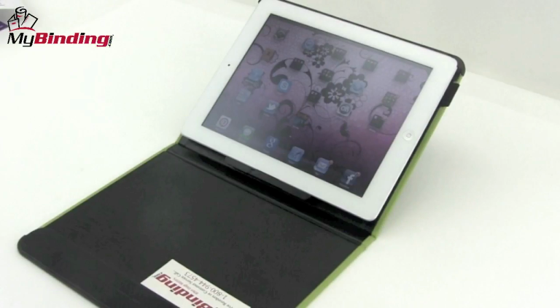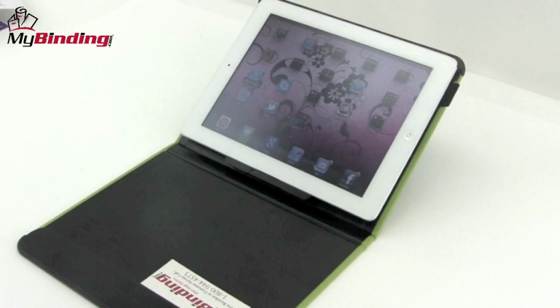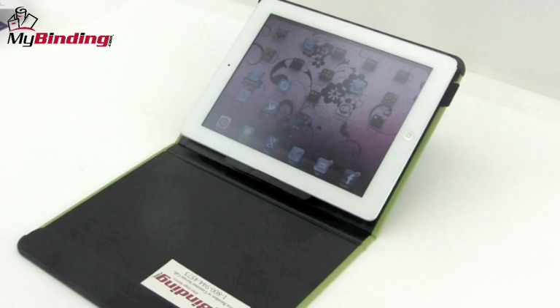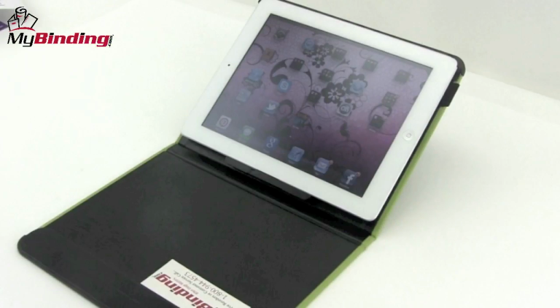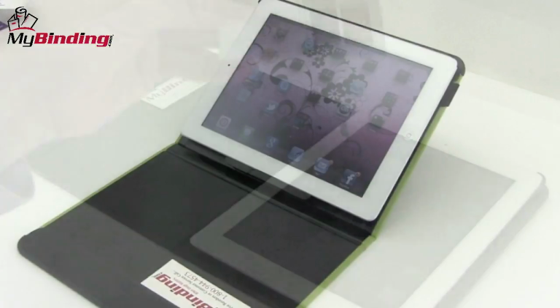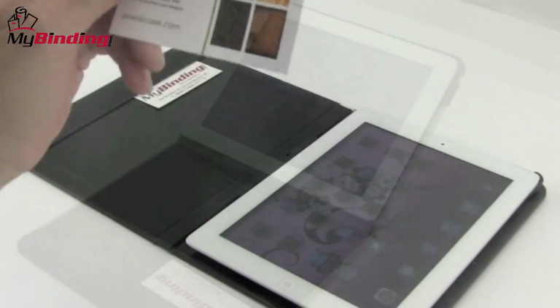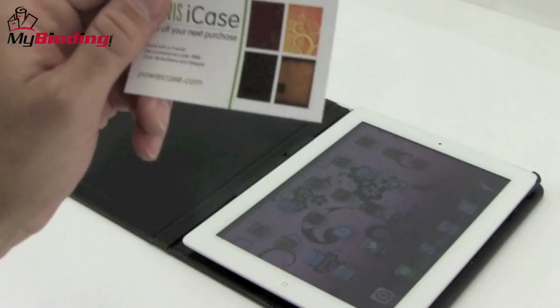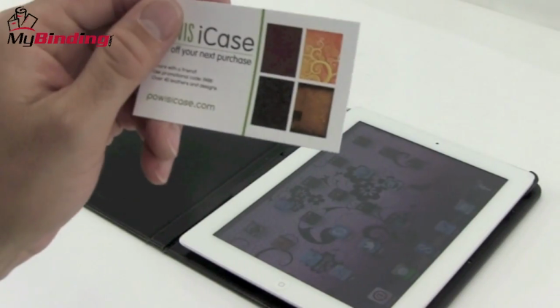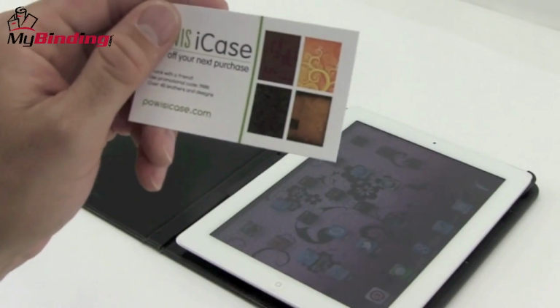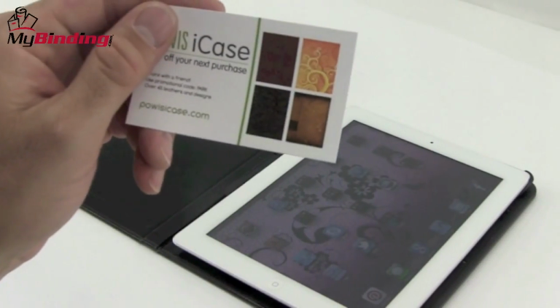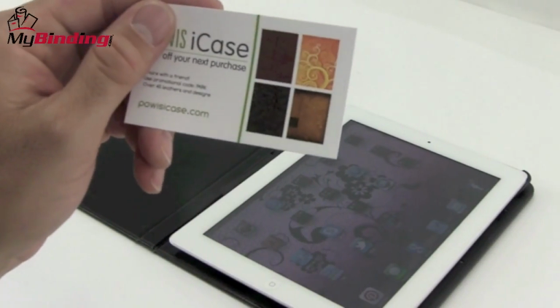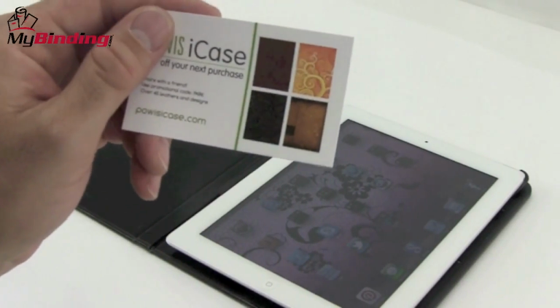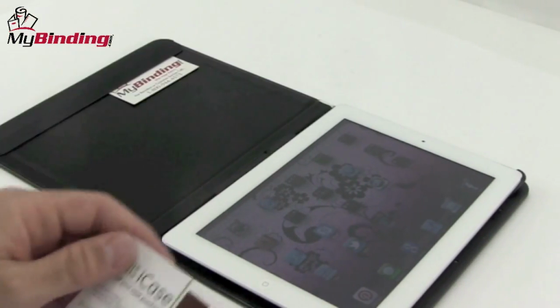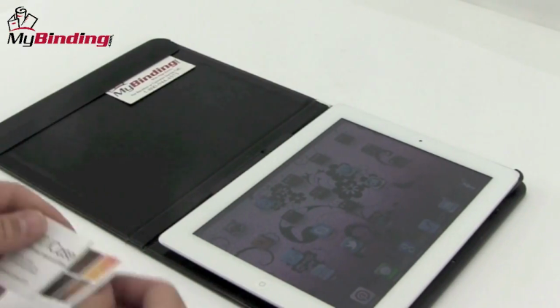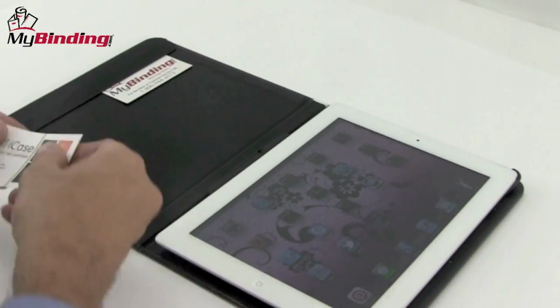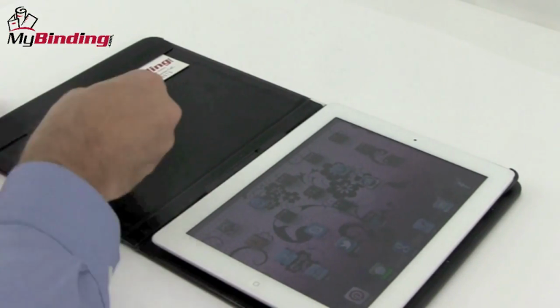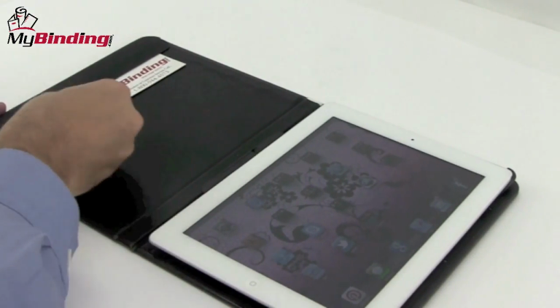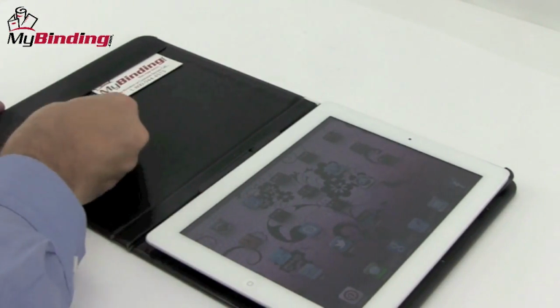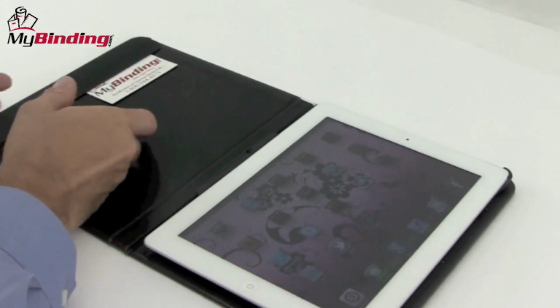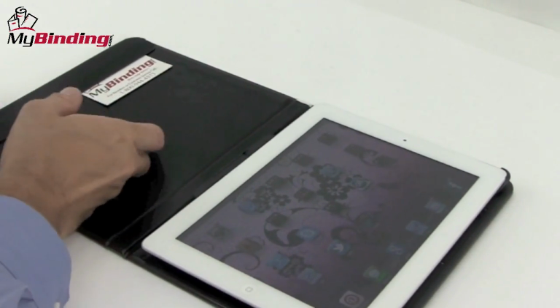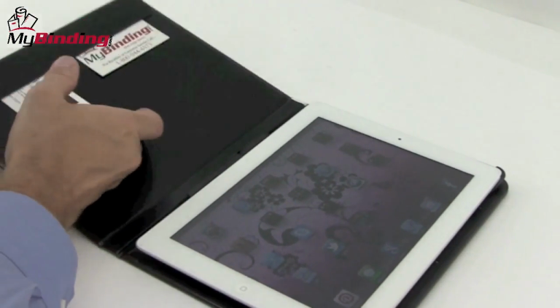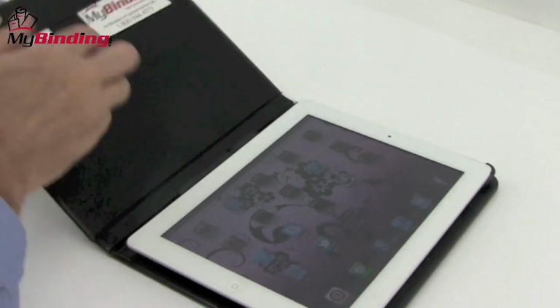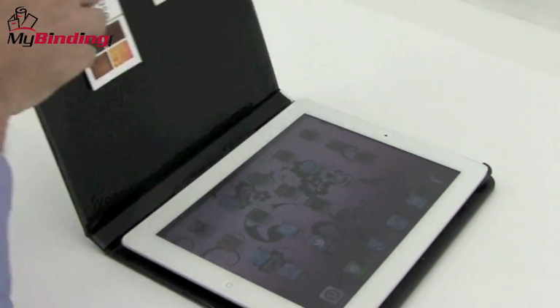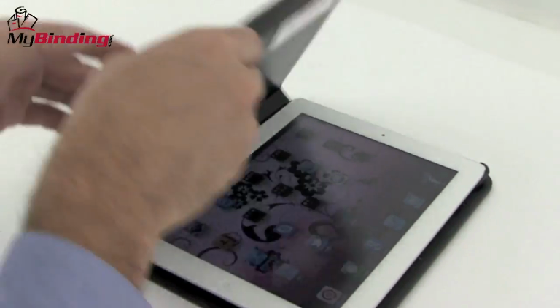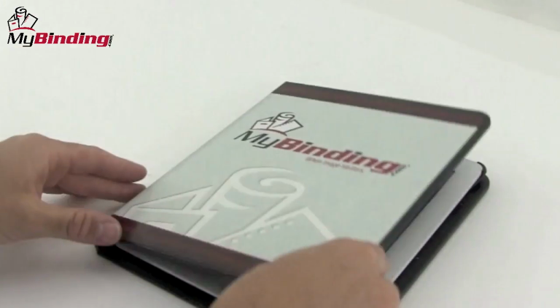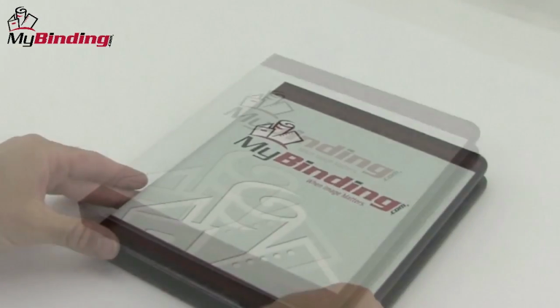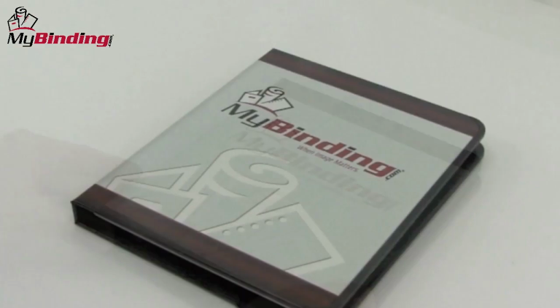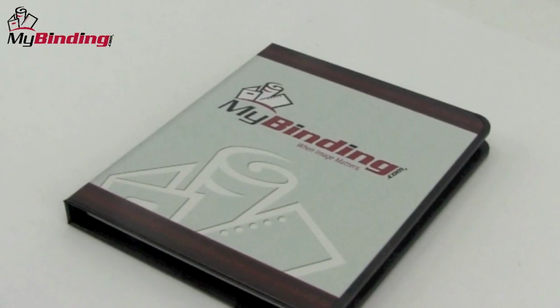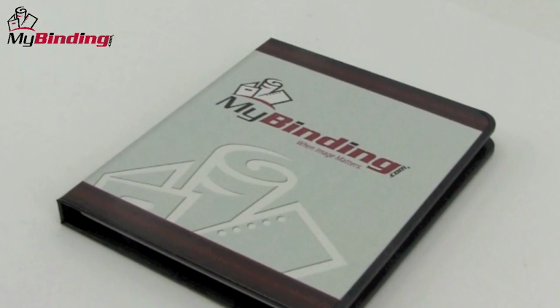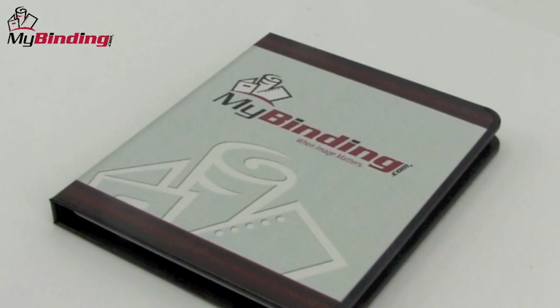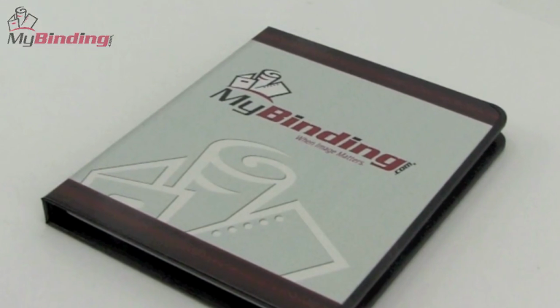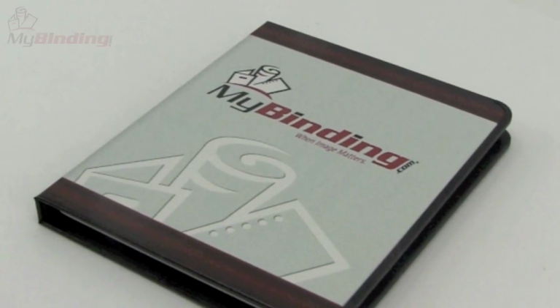An additional feature unique to the iCase is customization. Your company's name, logo, or design can be right here on the front.